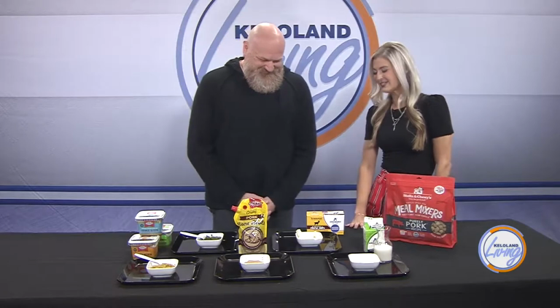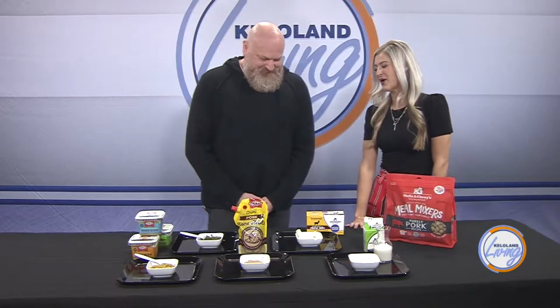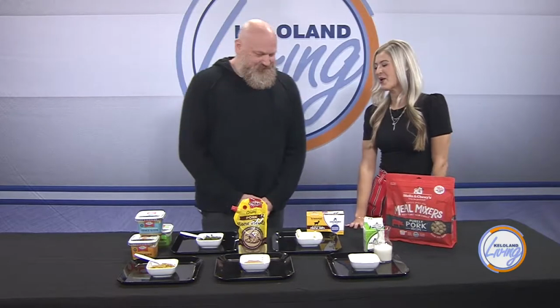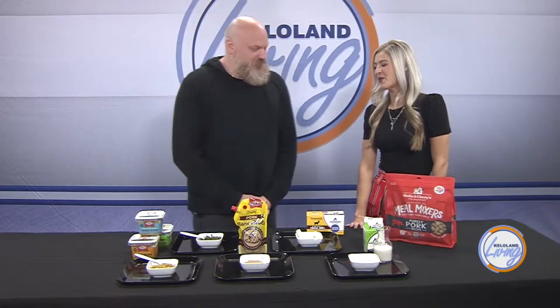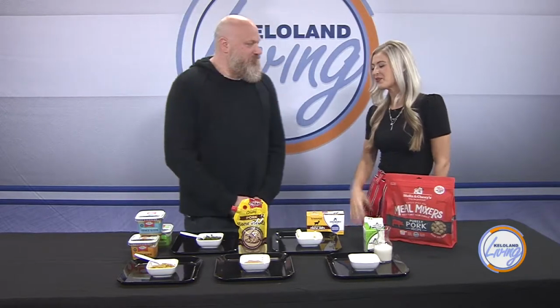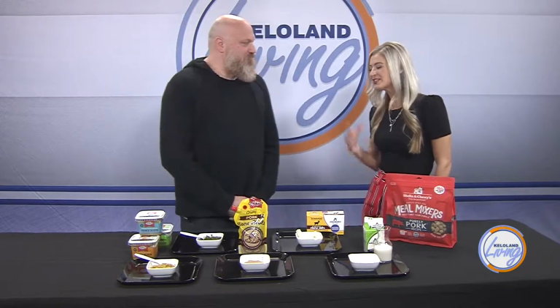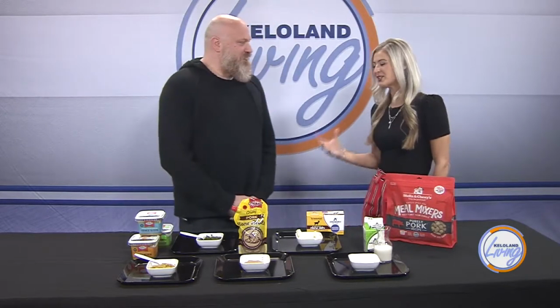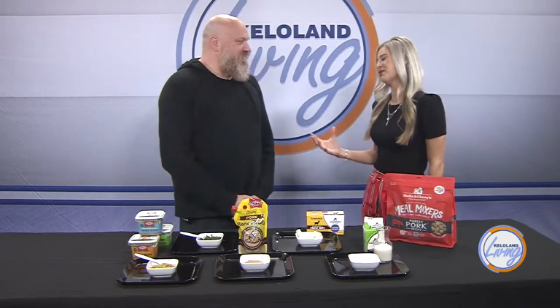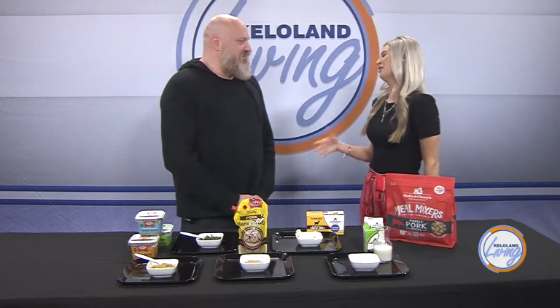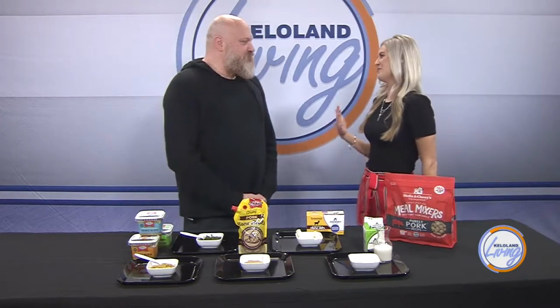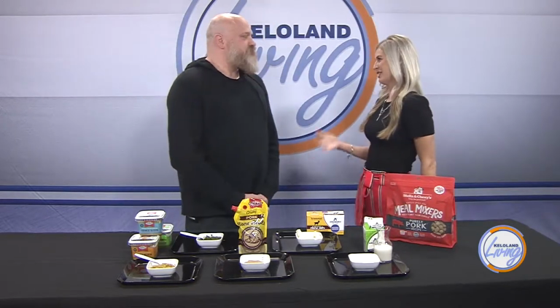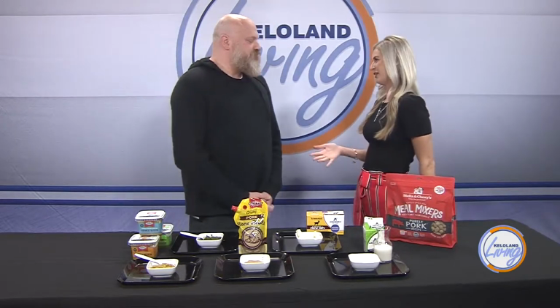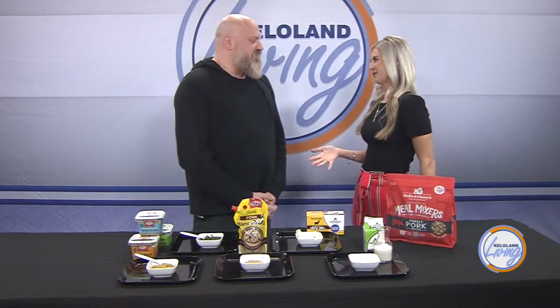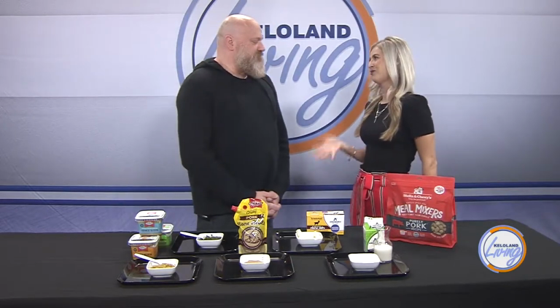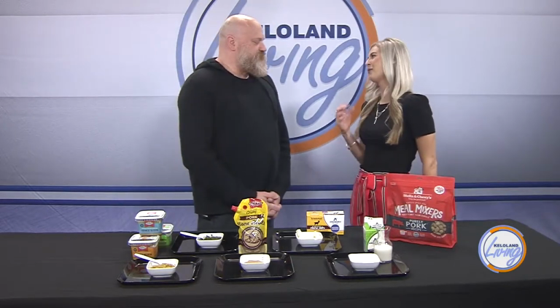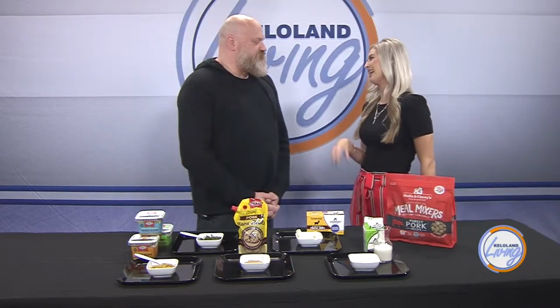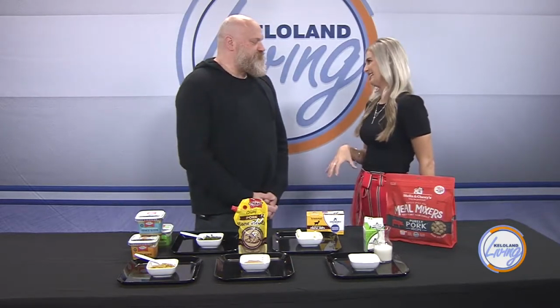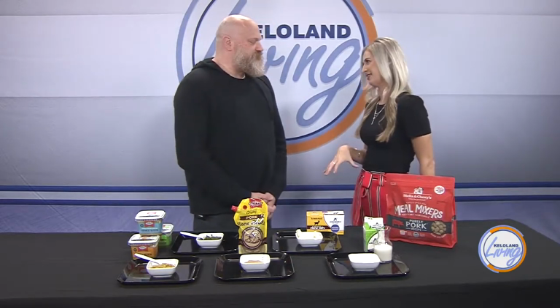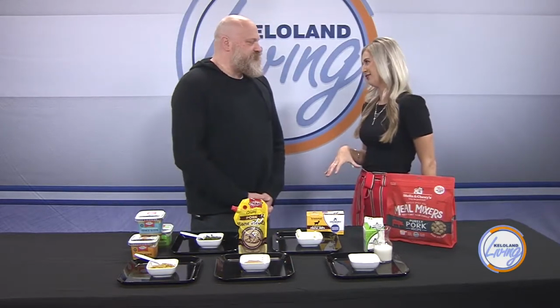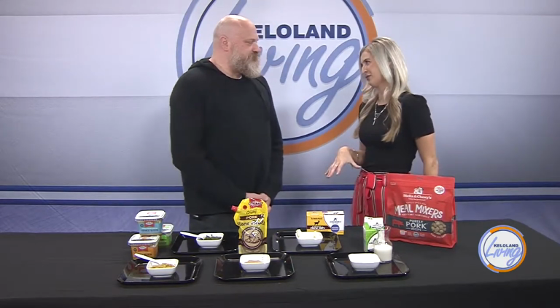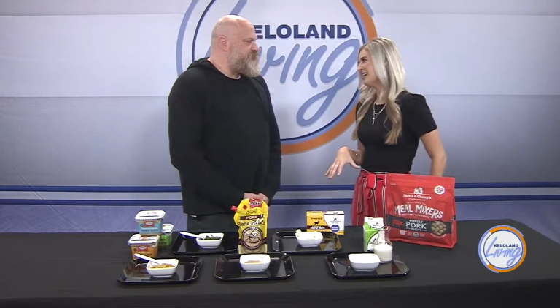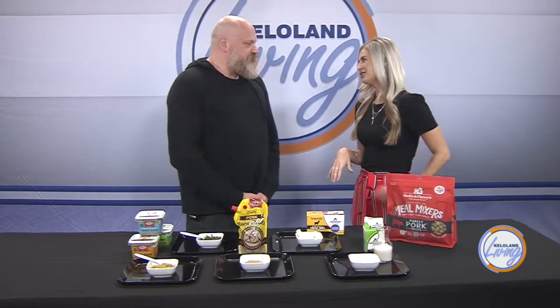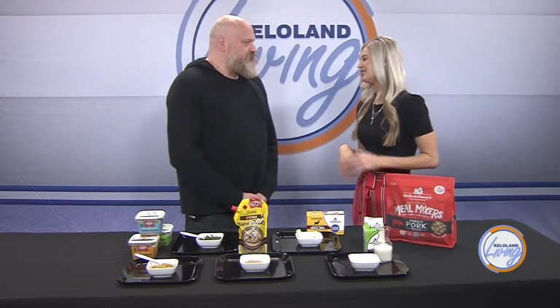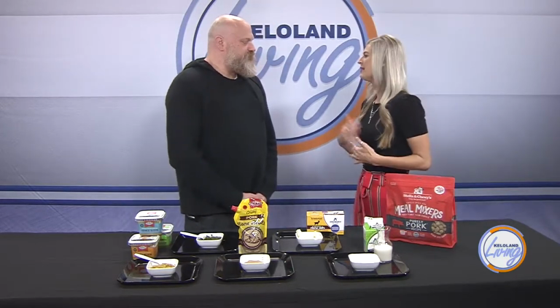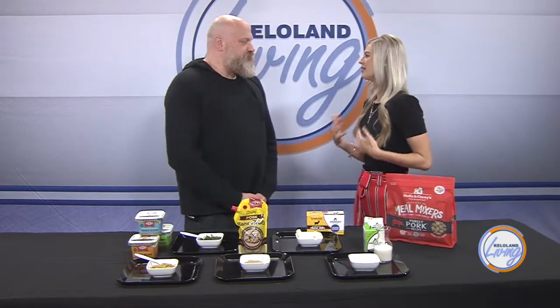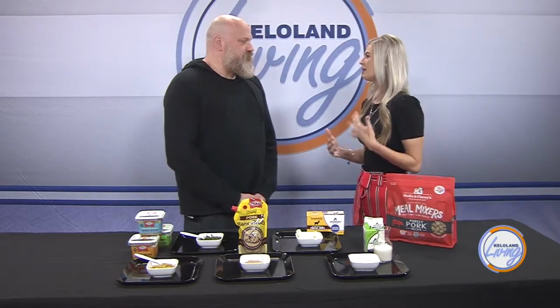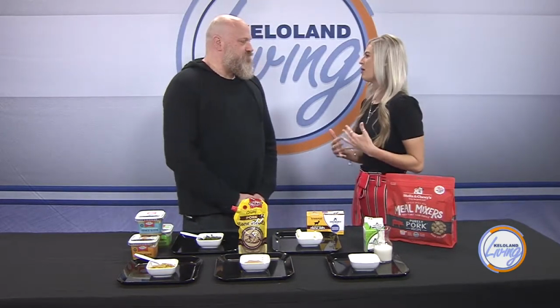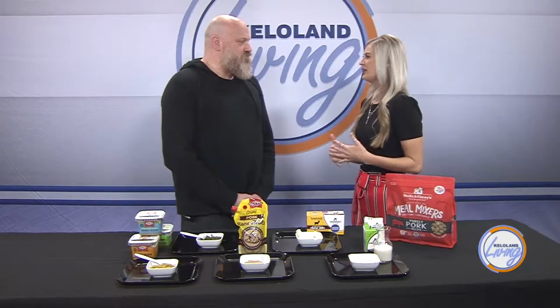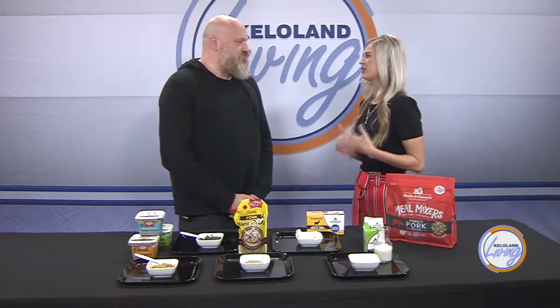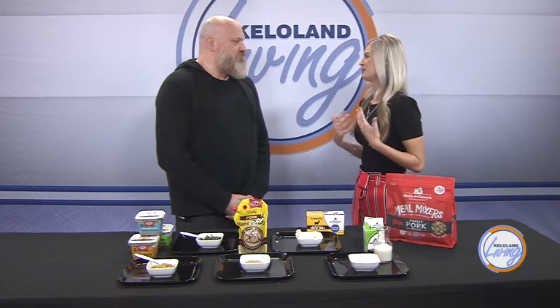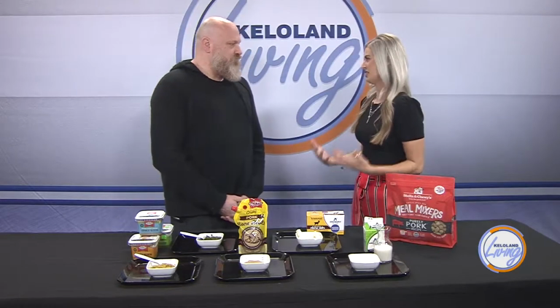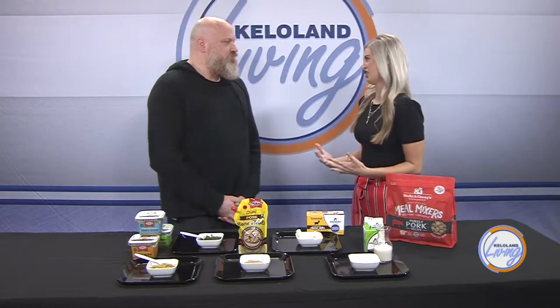So first I just want to talk about Mini Critters before we get into the food. Just tell me a little bit about Mini Critters' mission.